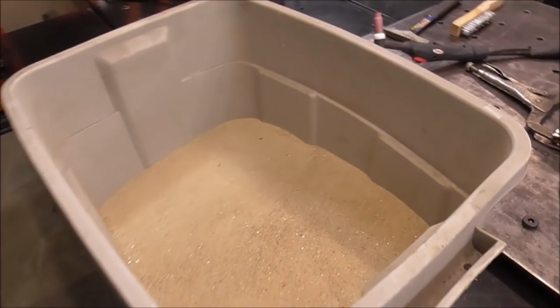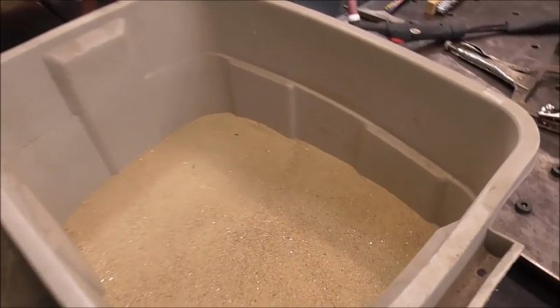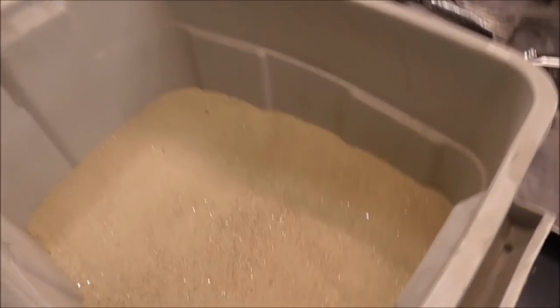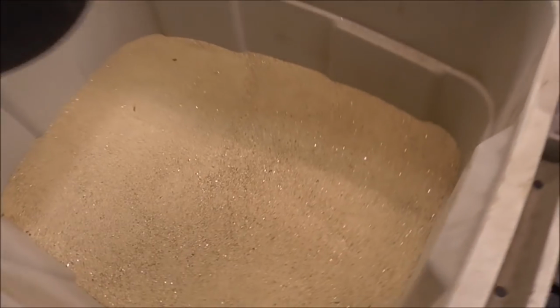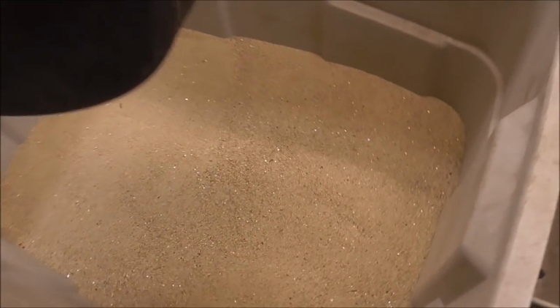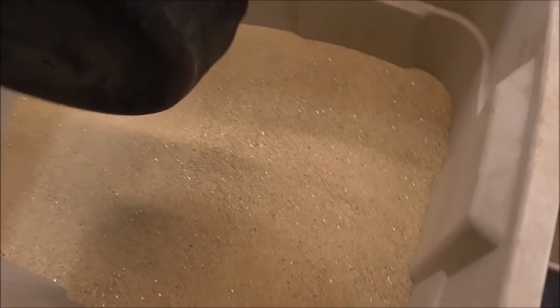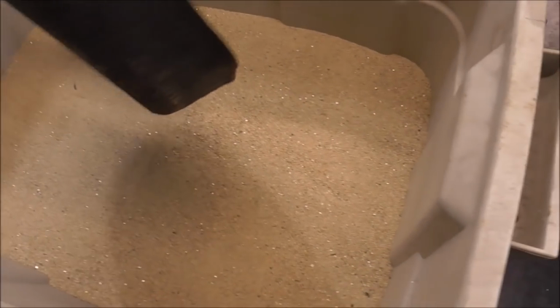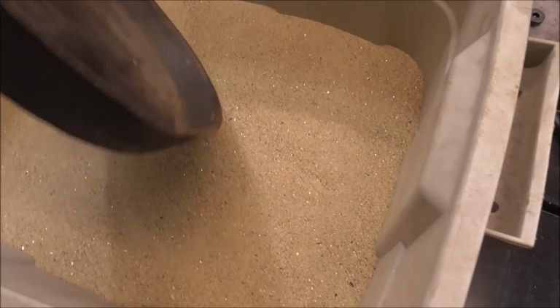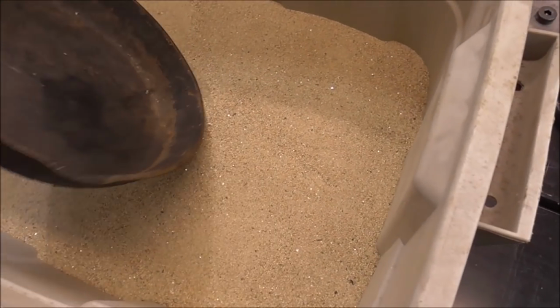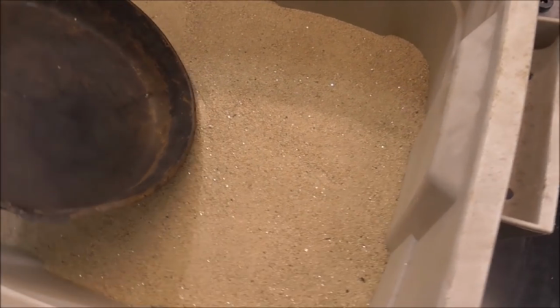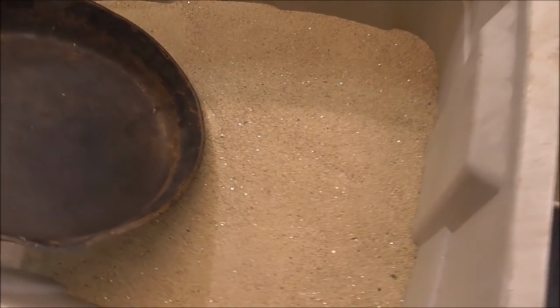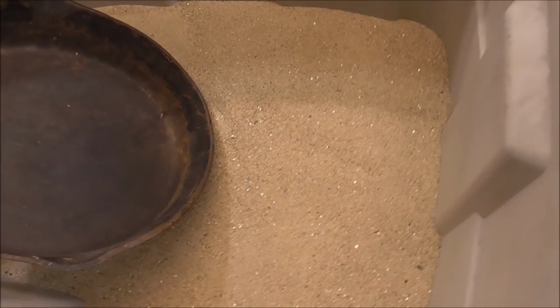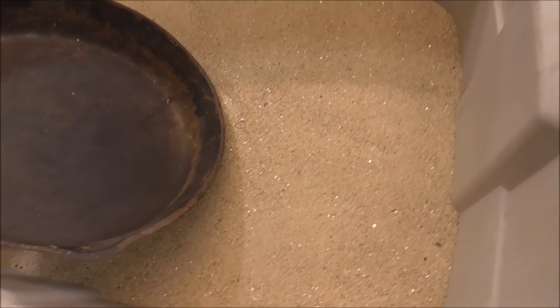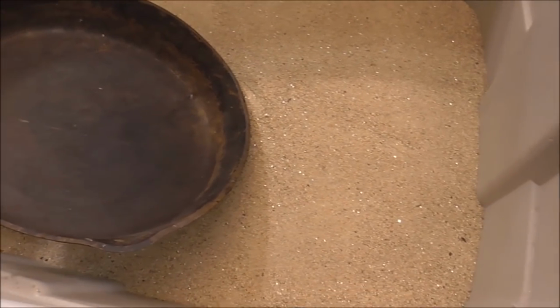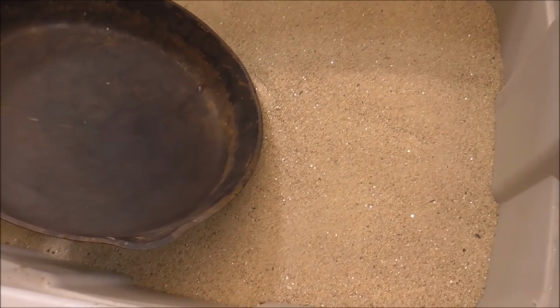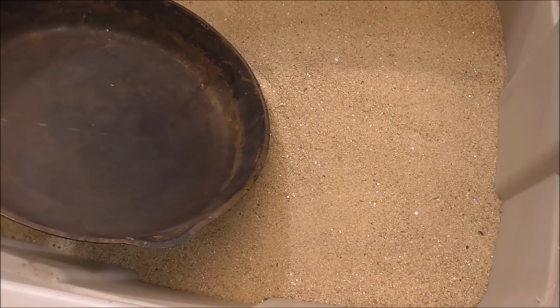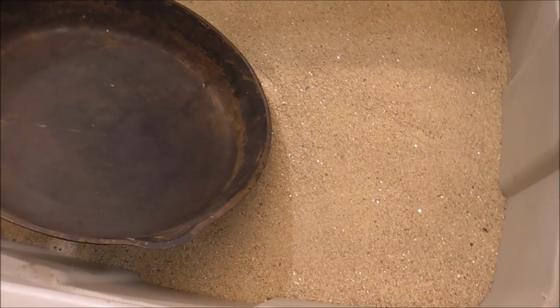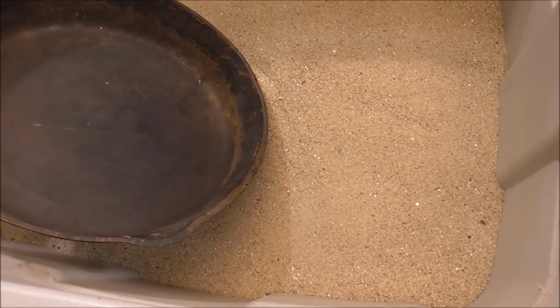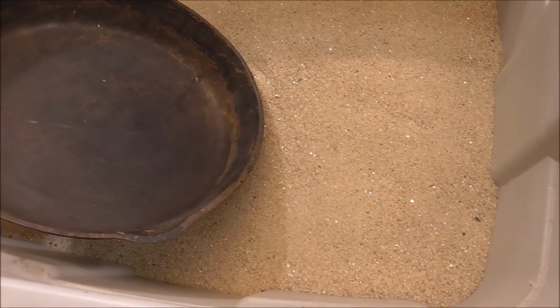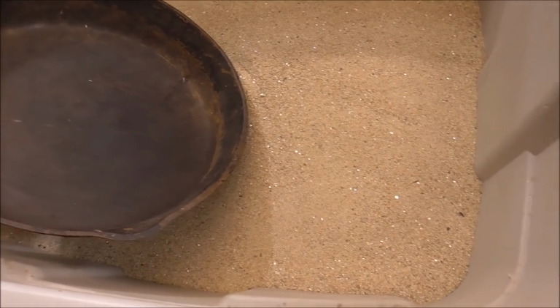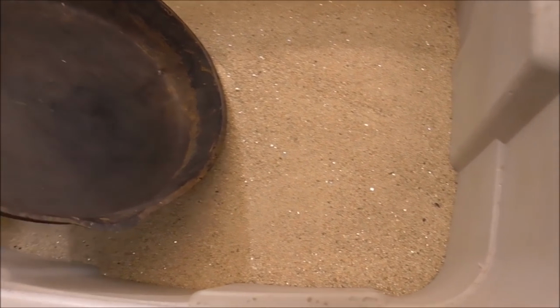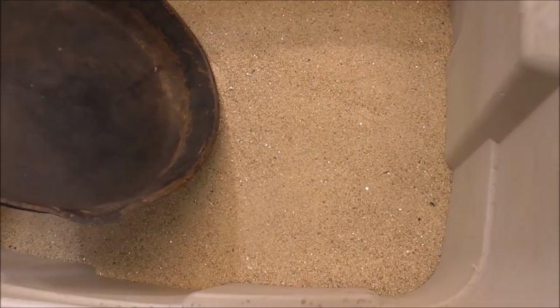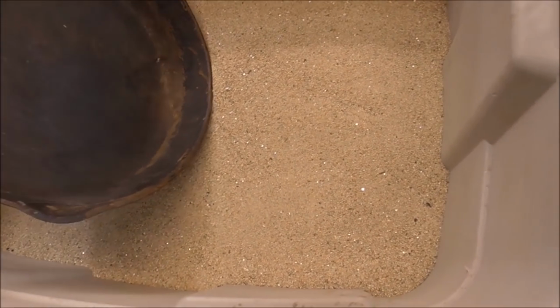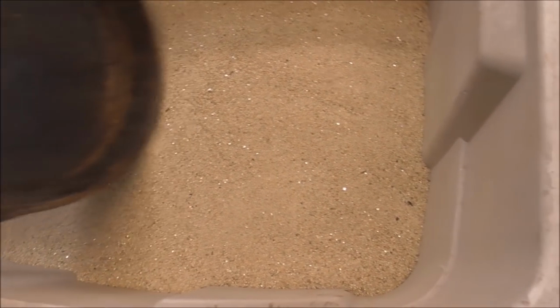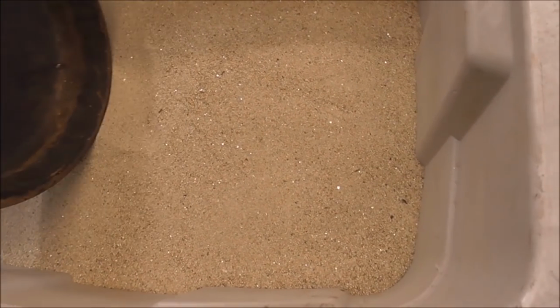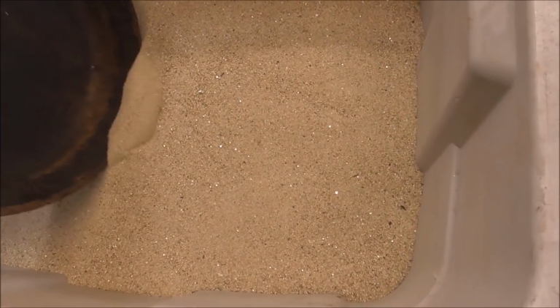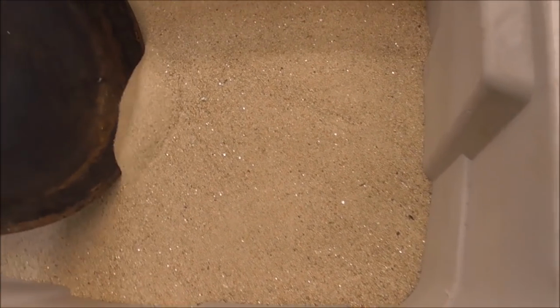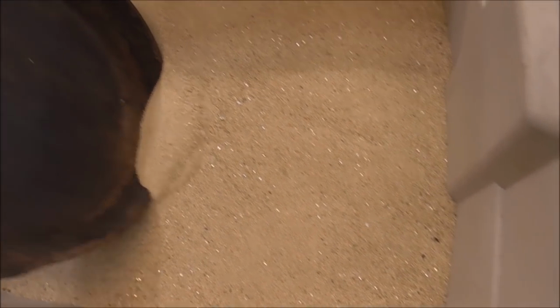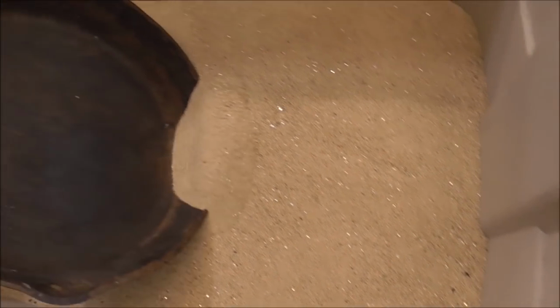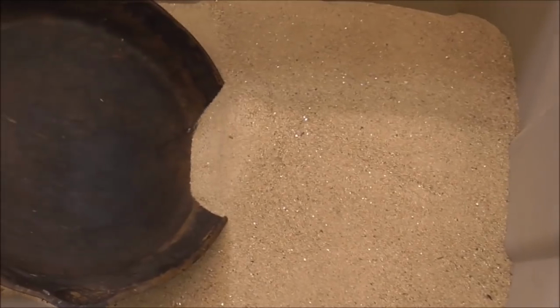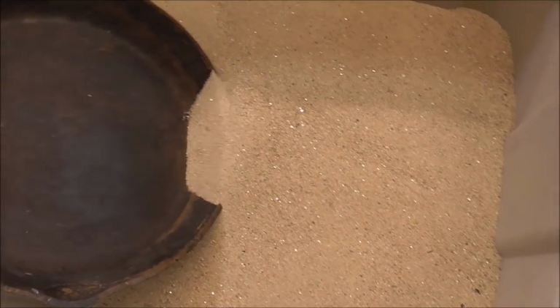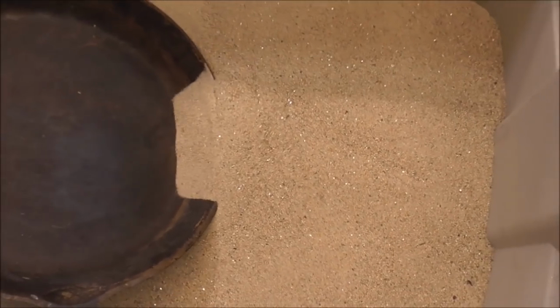All this is just some play sand you can pick up at Home Depot. Nothing fancy — we'll bury the part in it to insulate it and keep it from cracking as it cools.